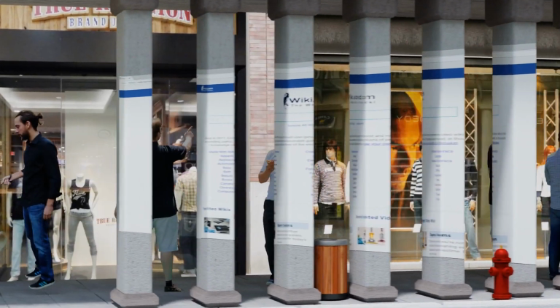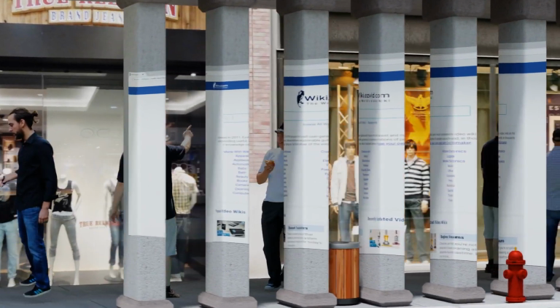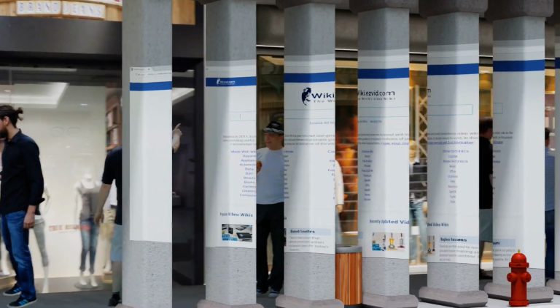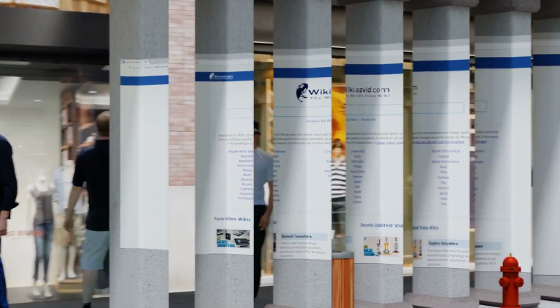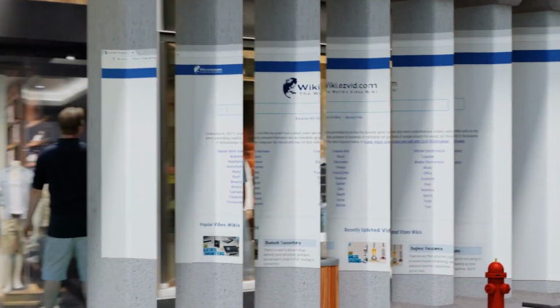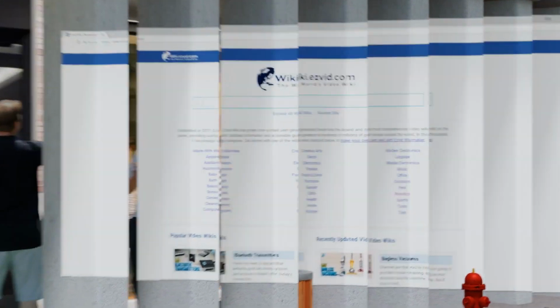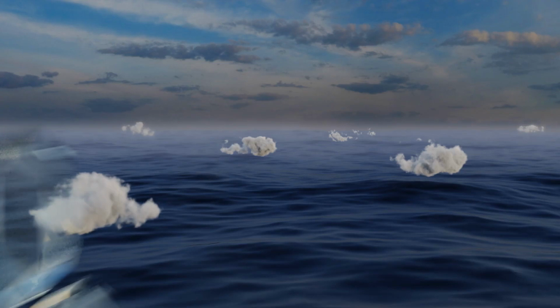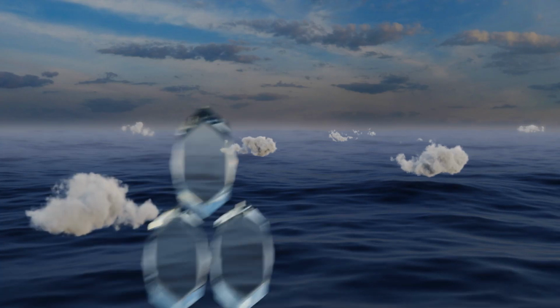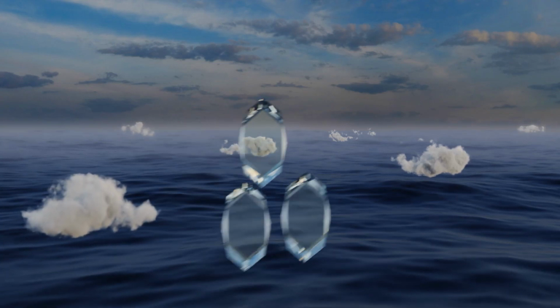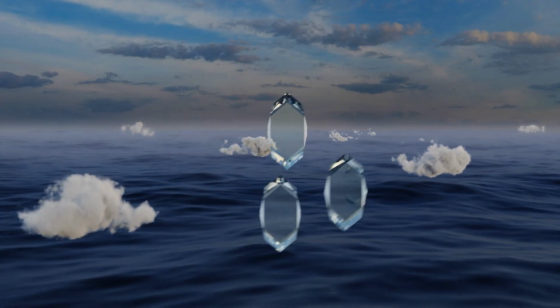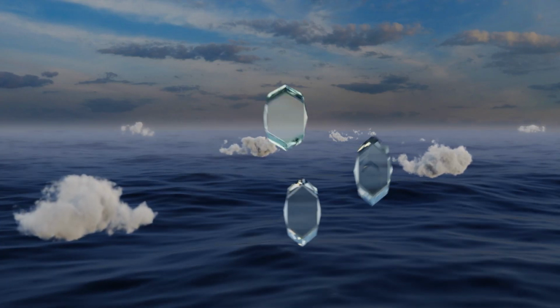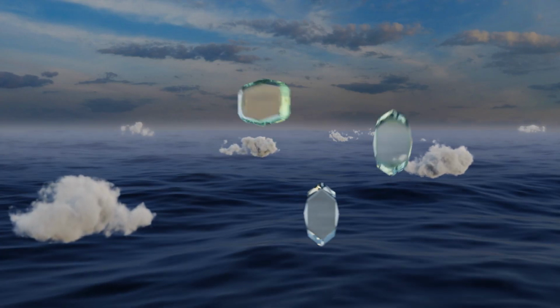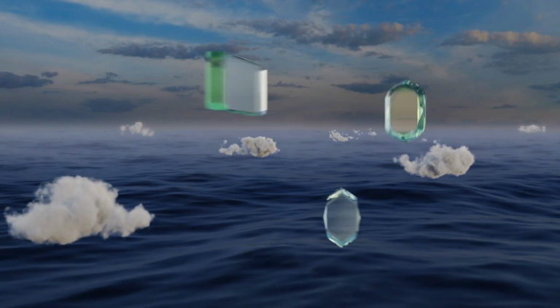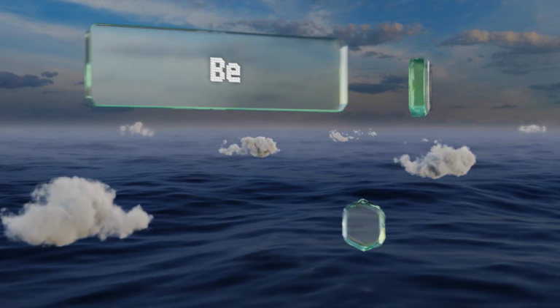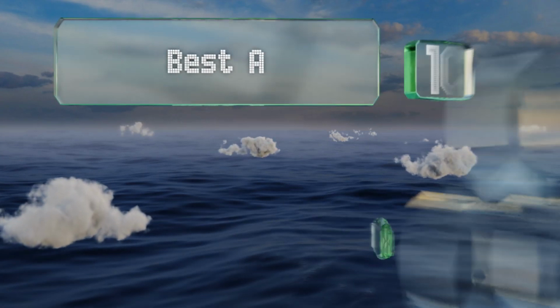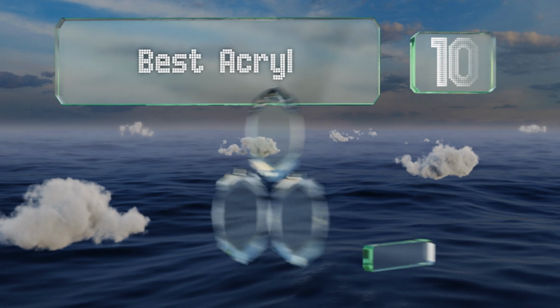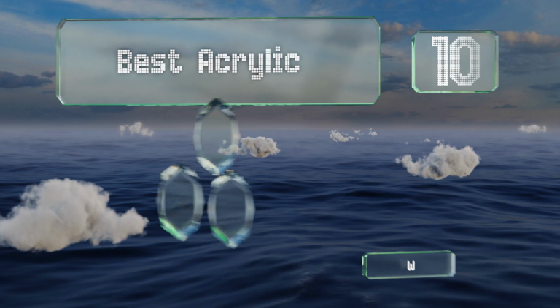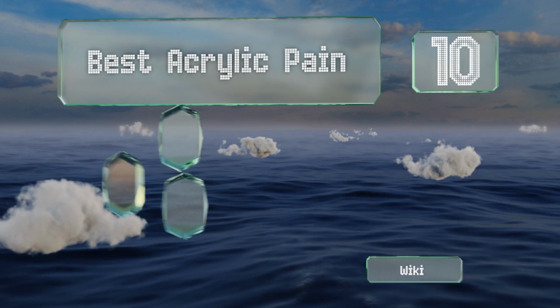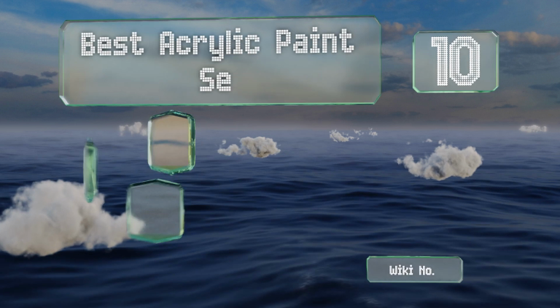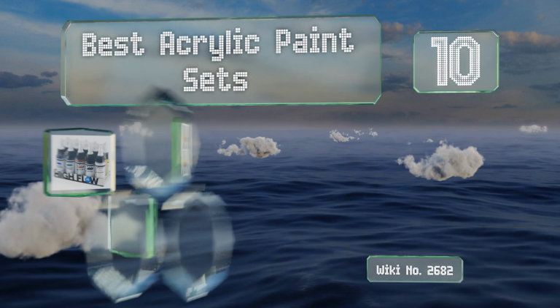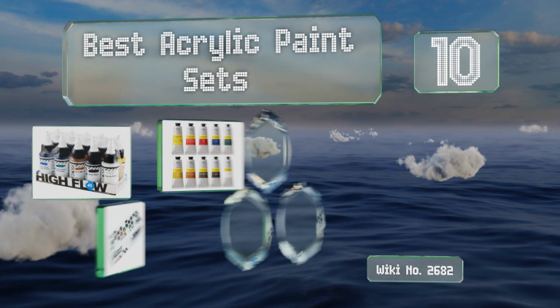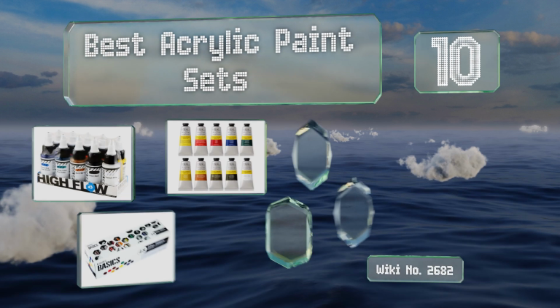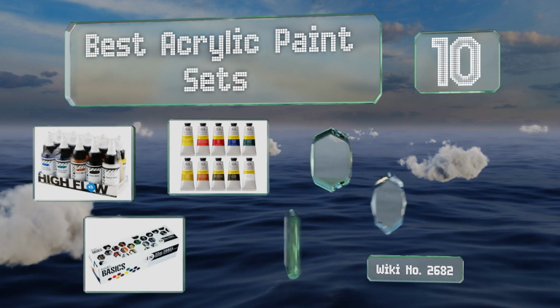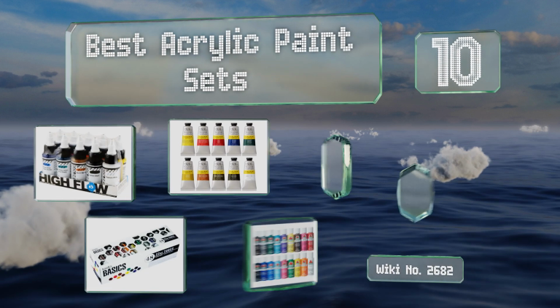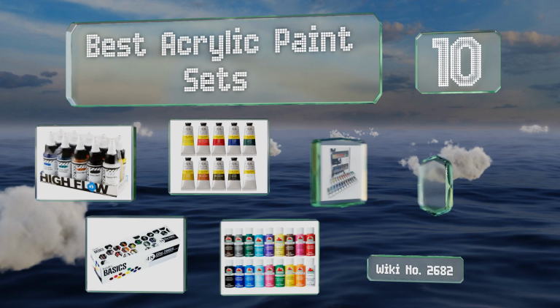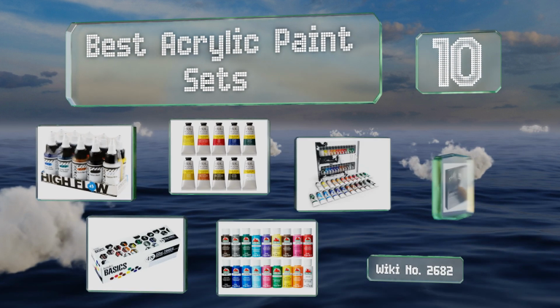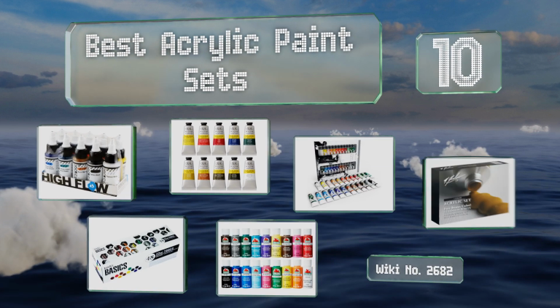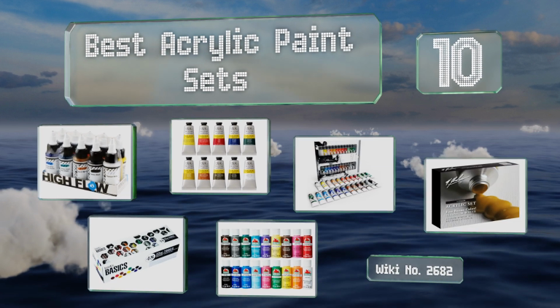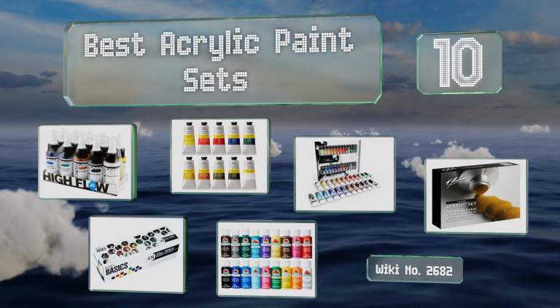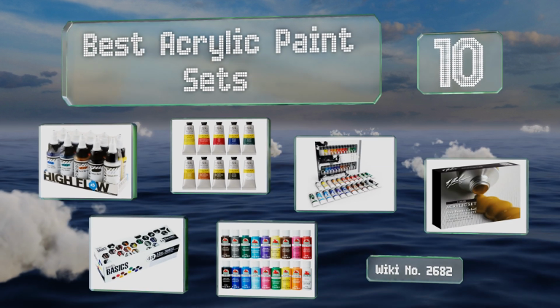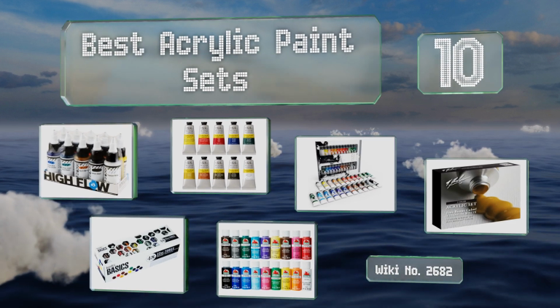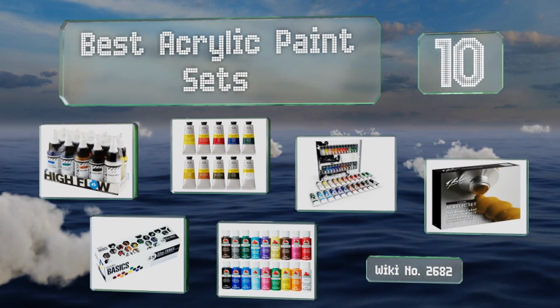EasyVid presents the 10 best acrylic paint sets. Let's get started with the list.